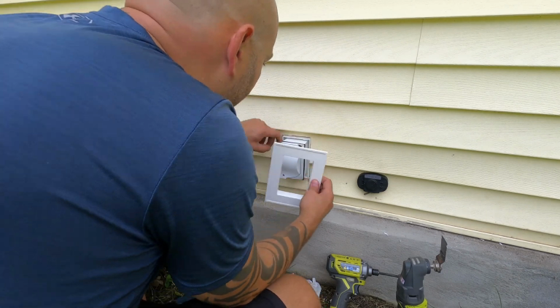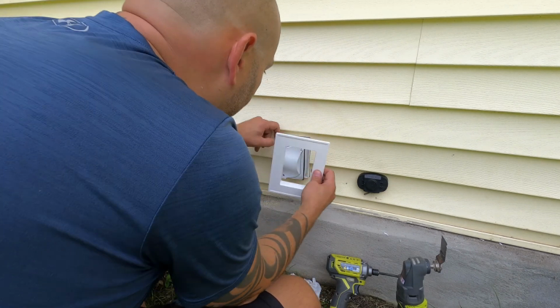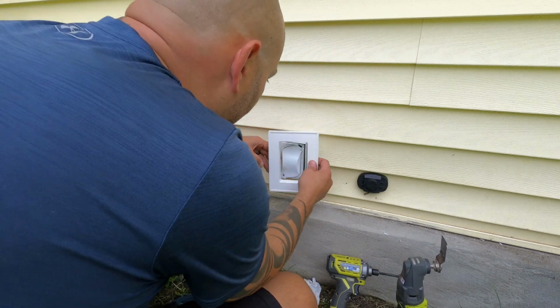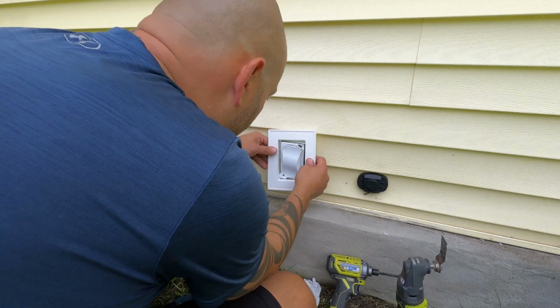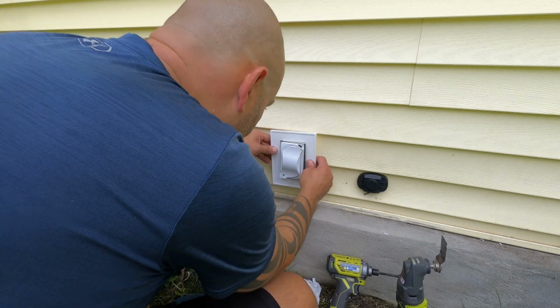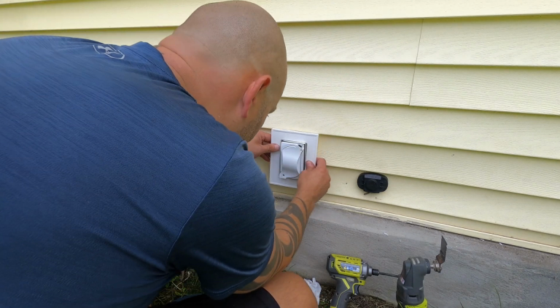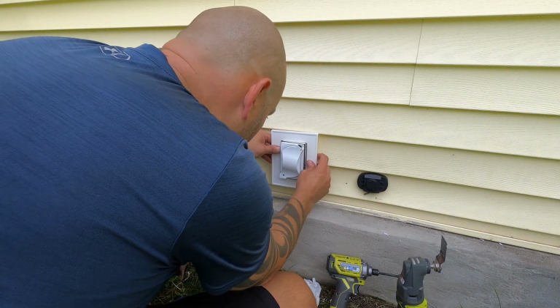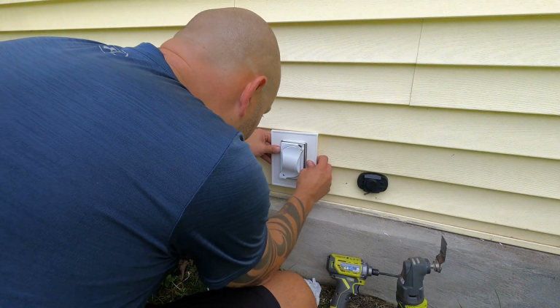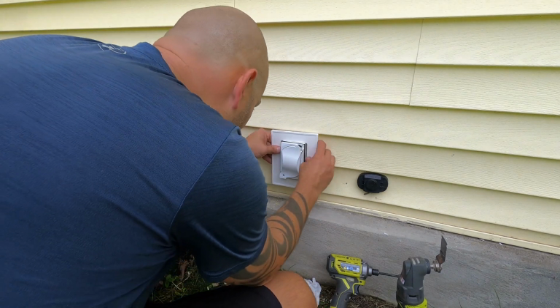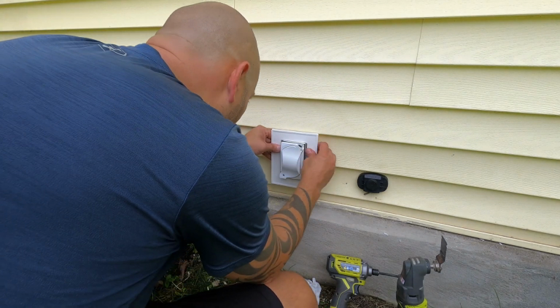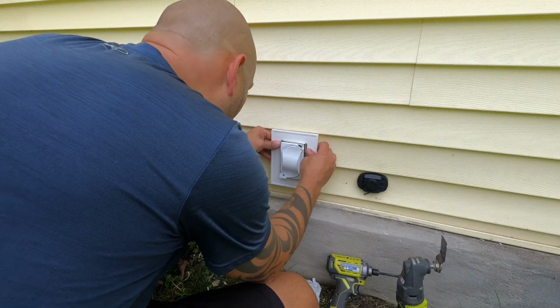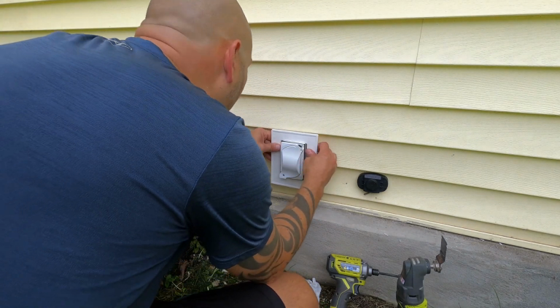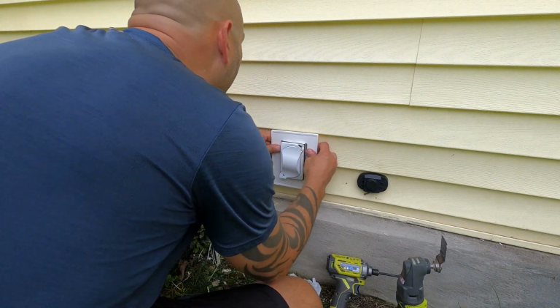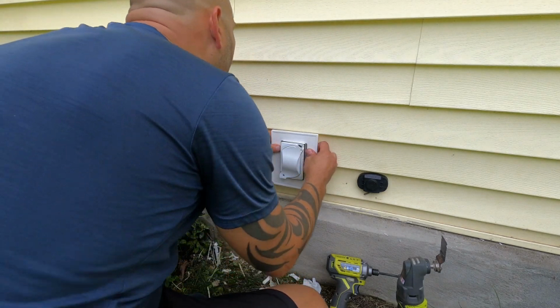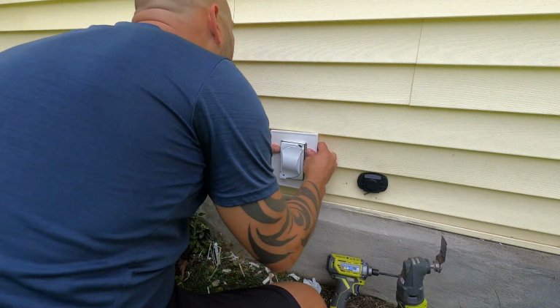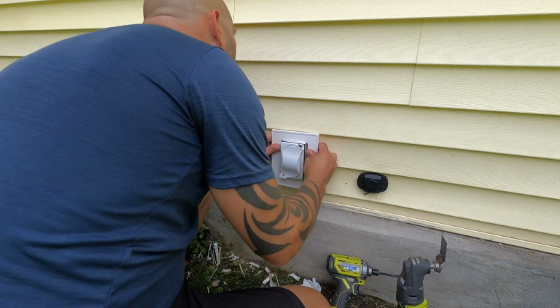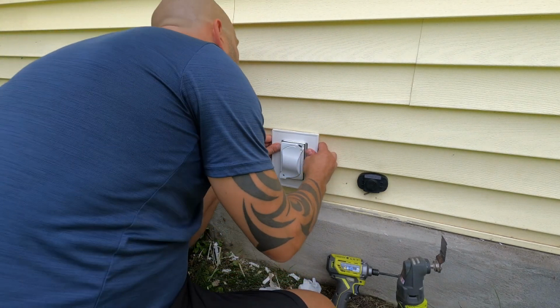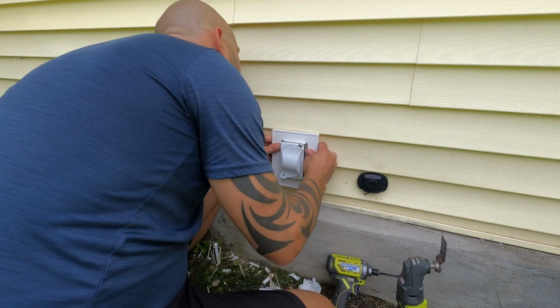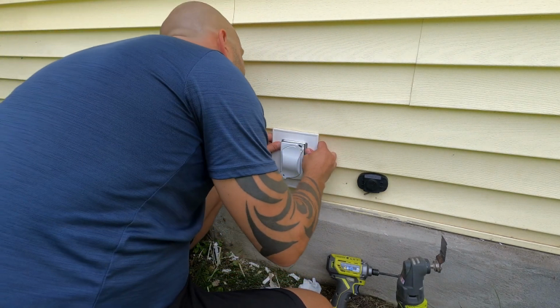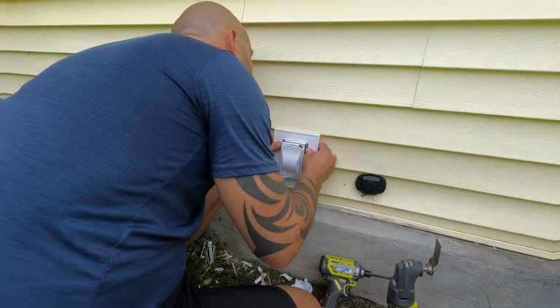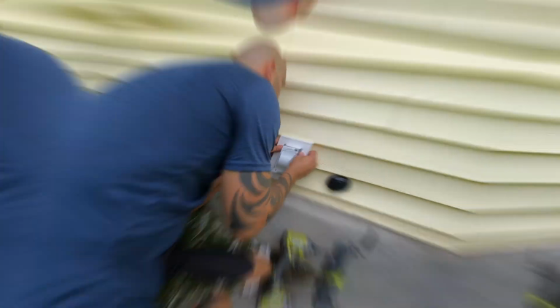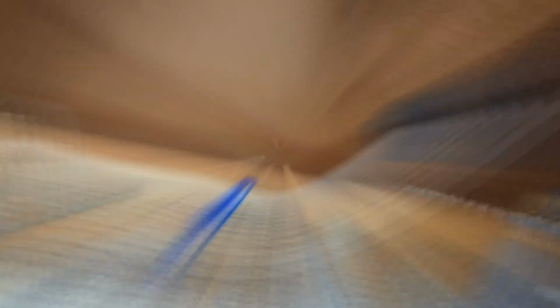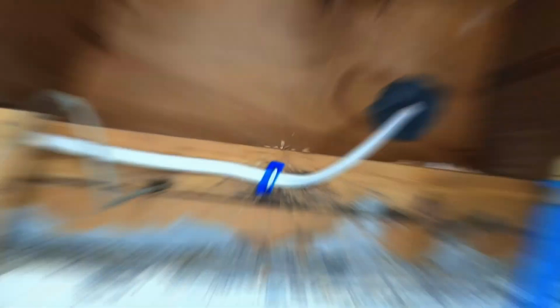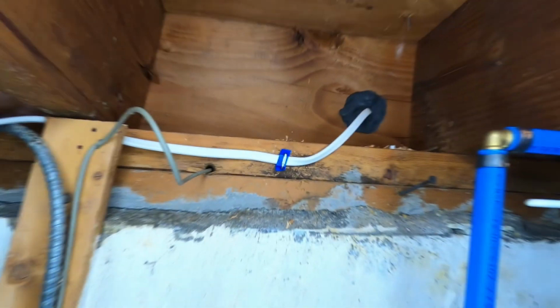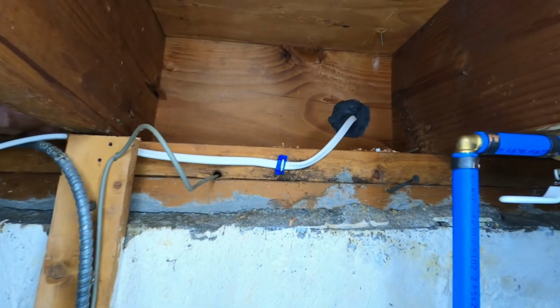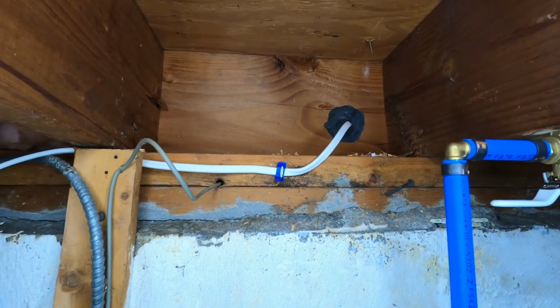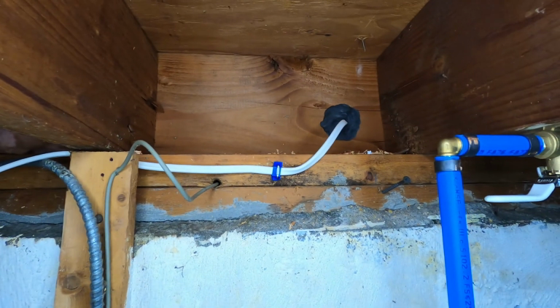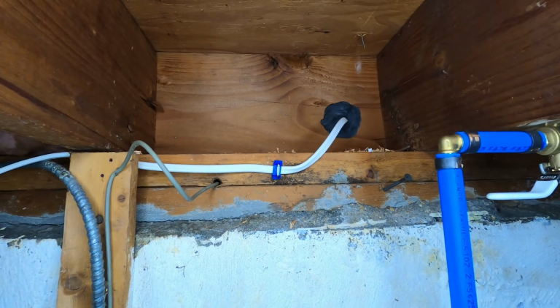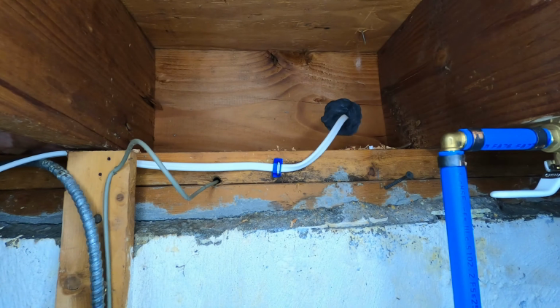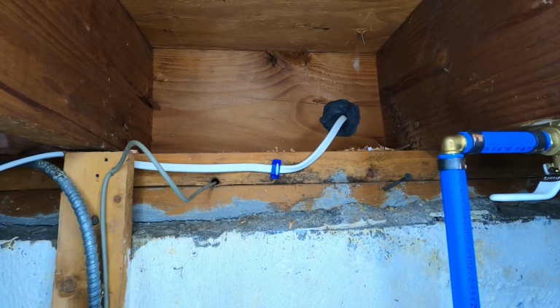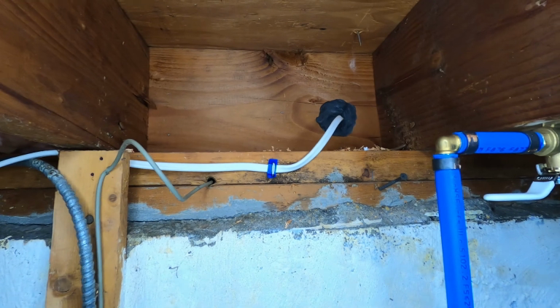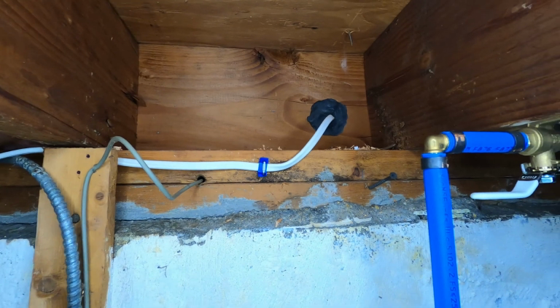Now we just have to mount our cover and our gasket, and then all we have left to do outside is snap our cover in place.